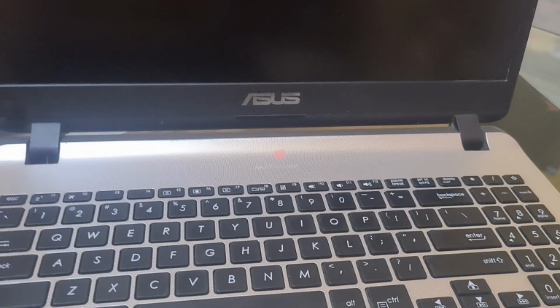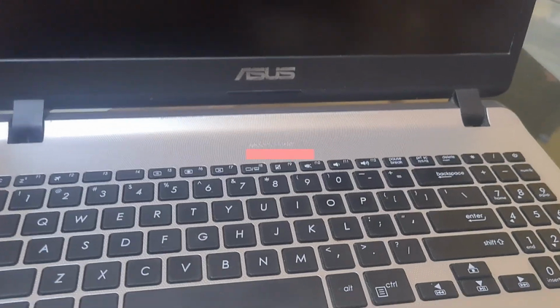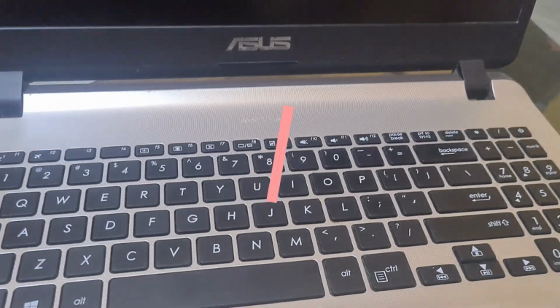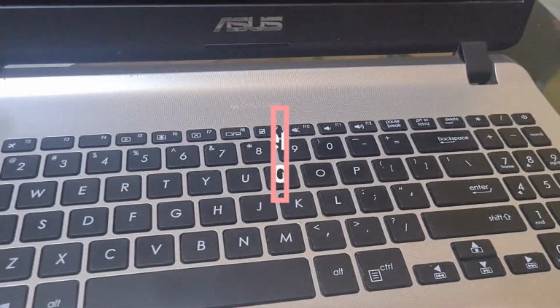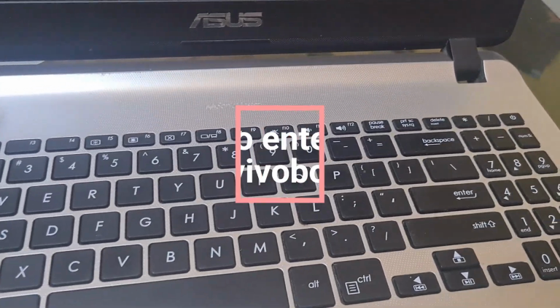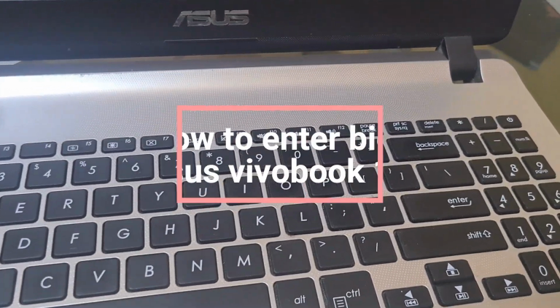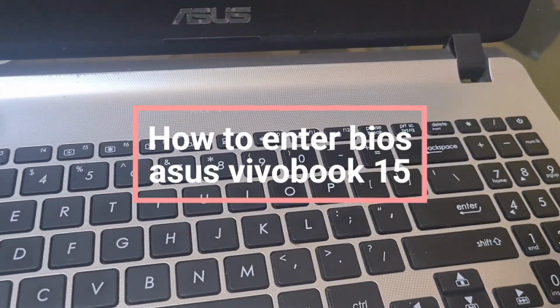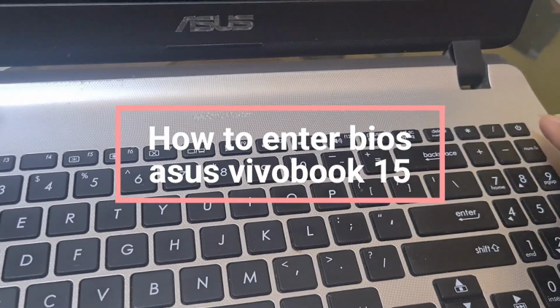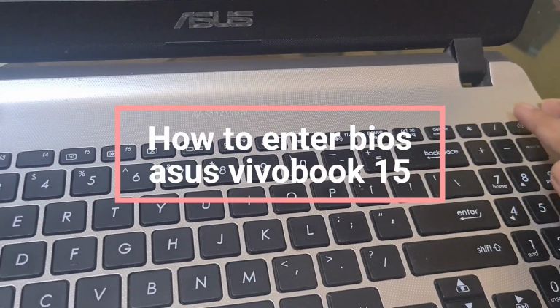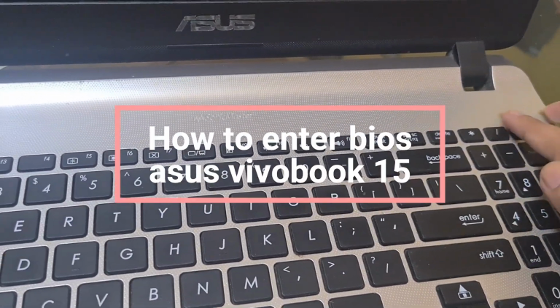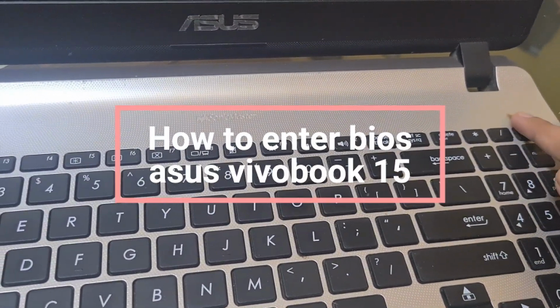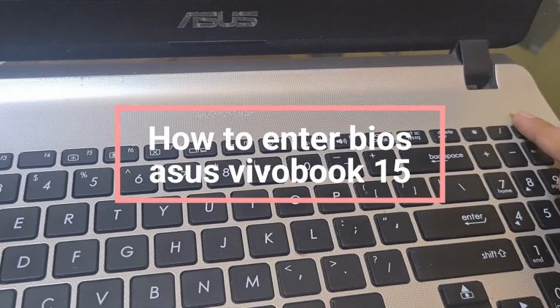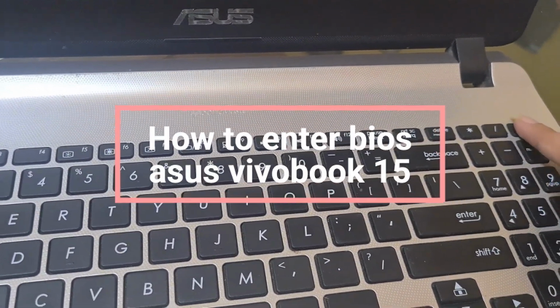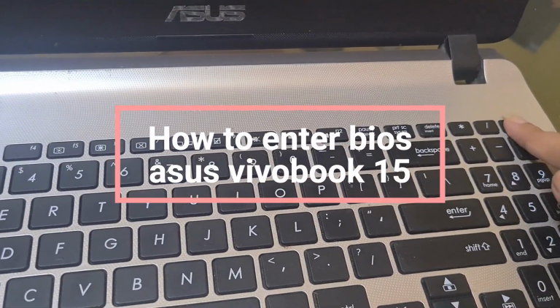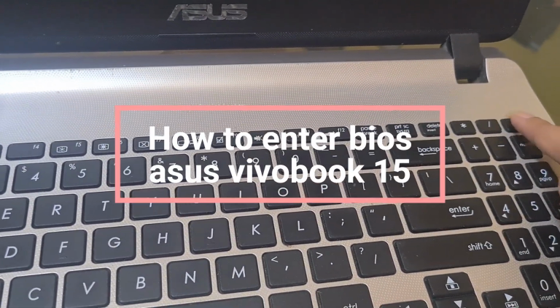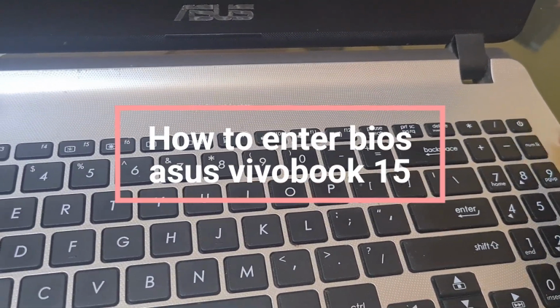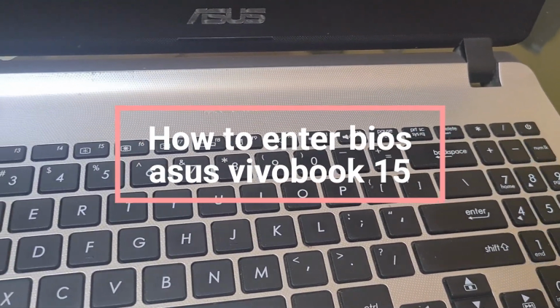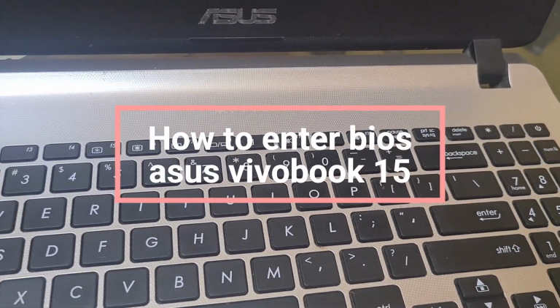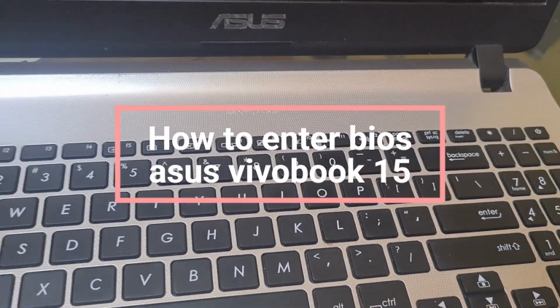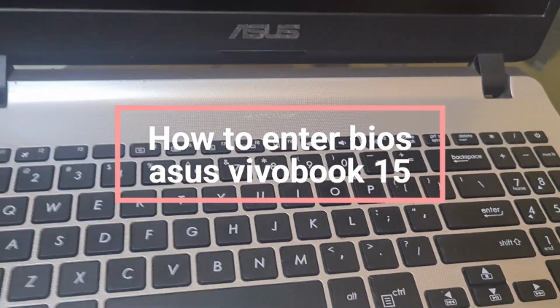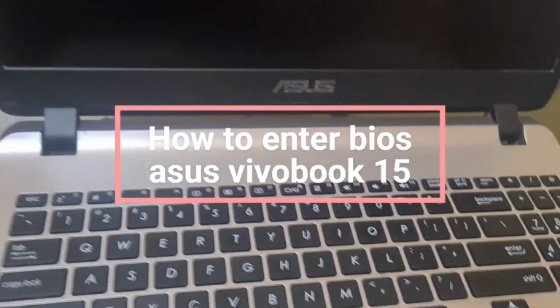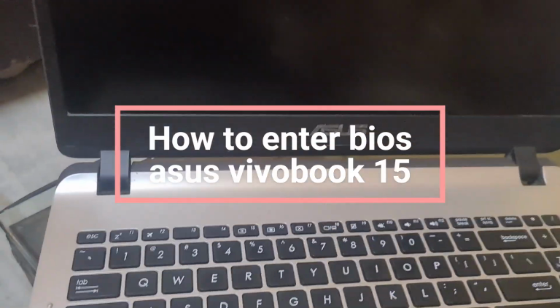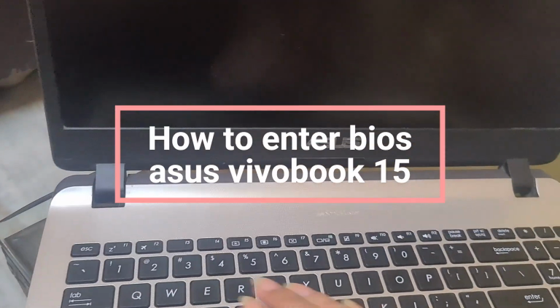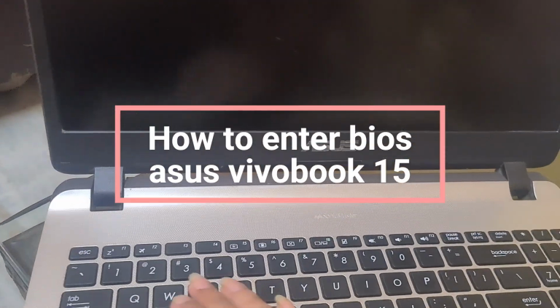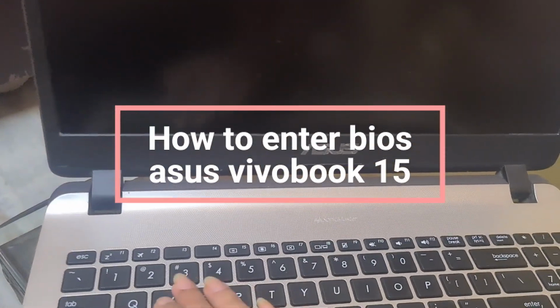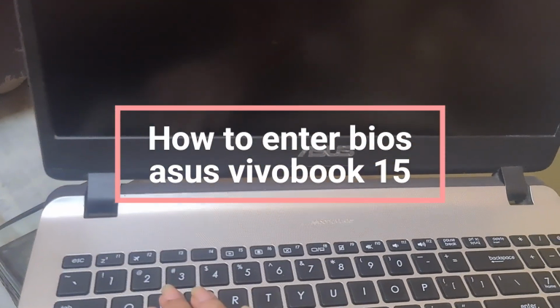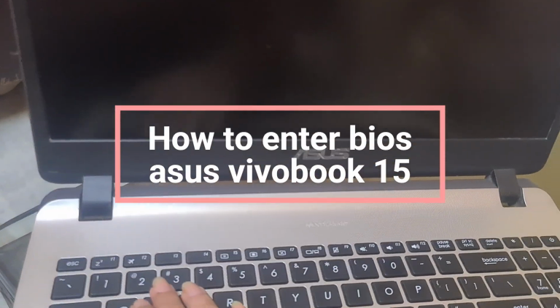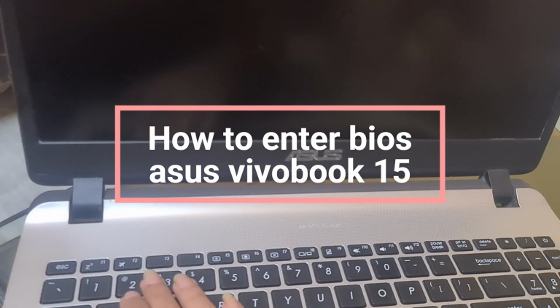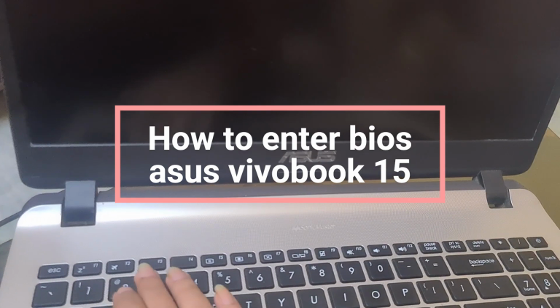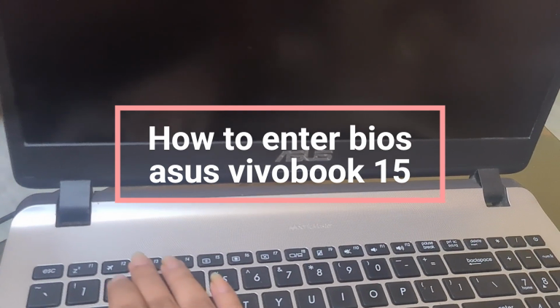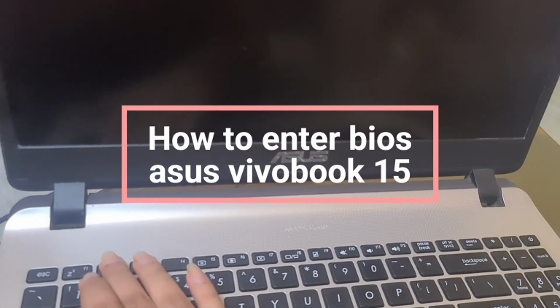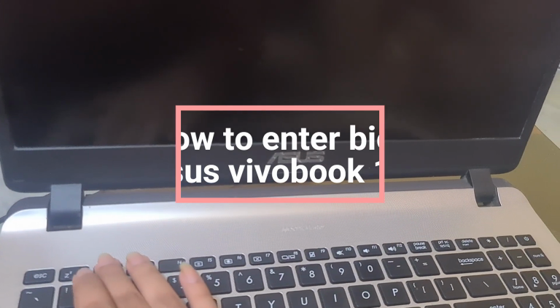Hi everyone, in today's video we will see how to enter BIOS Setup on ASUS VivoBook 15.